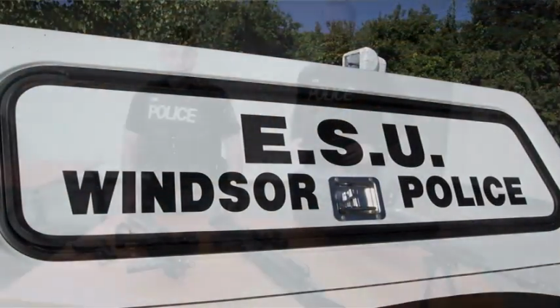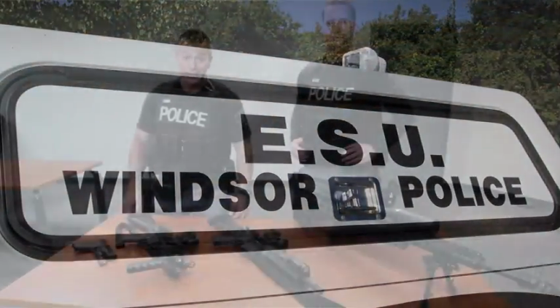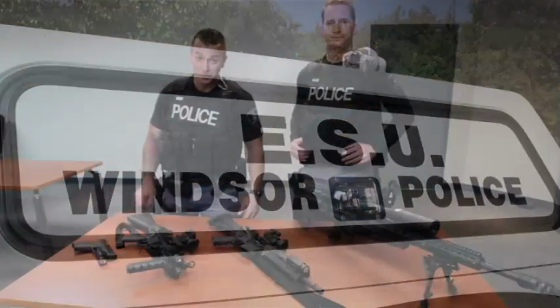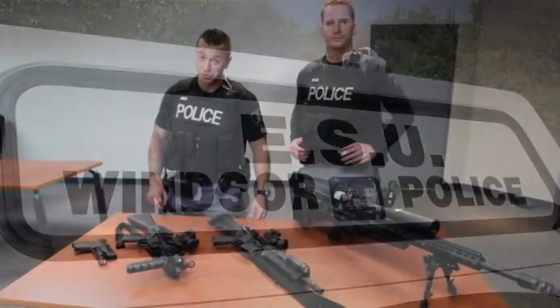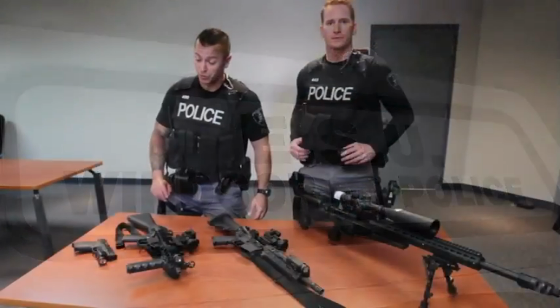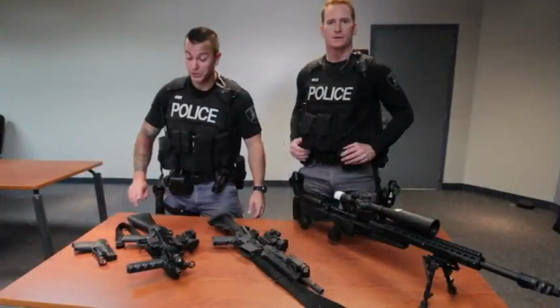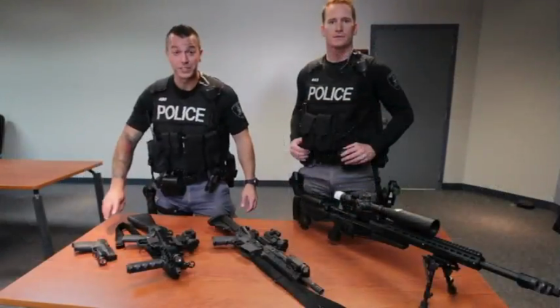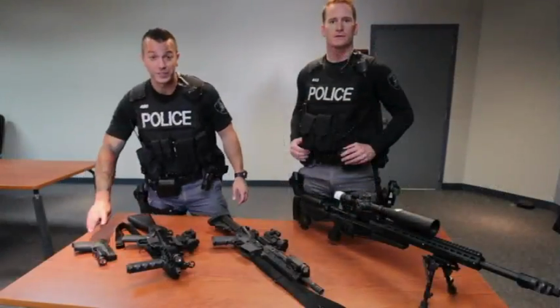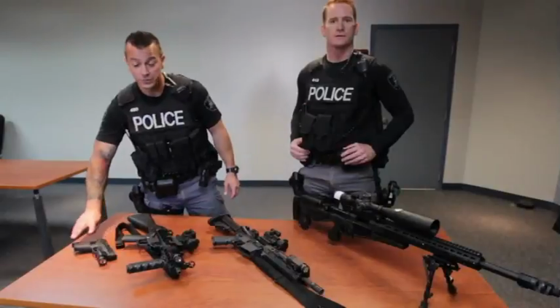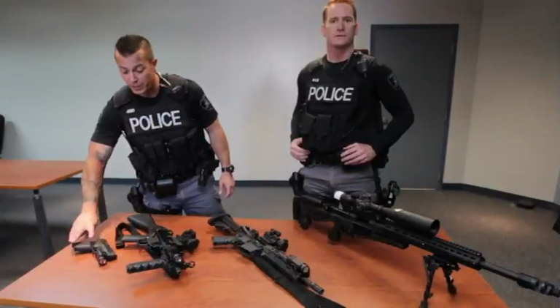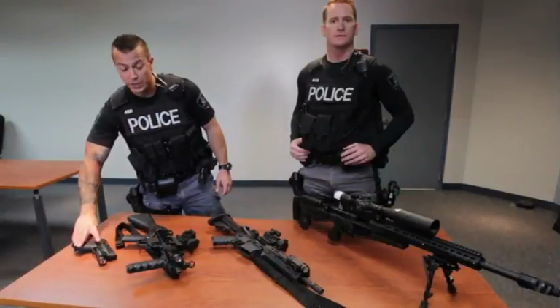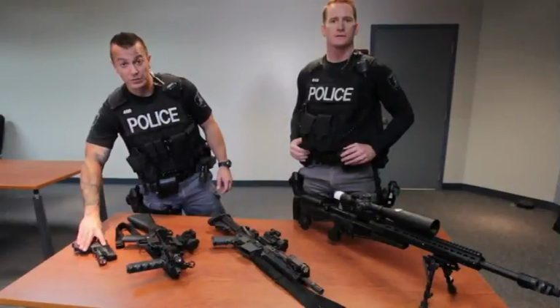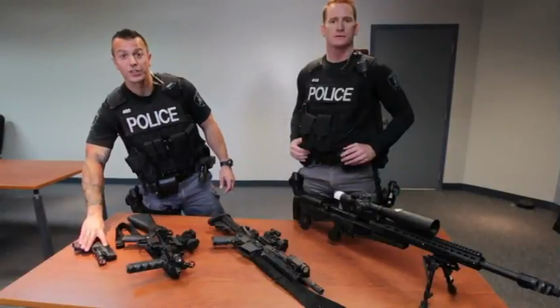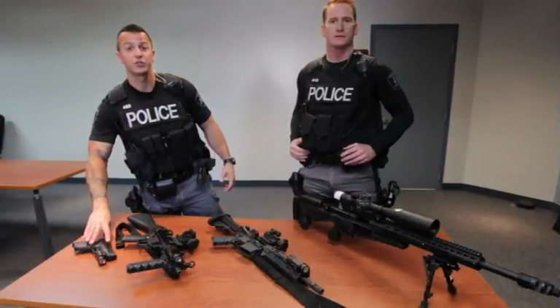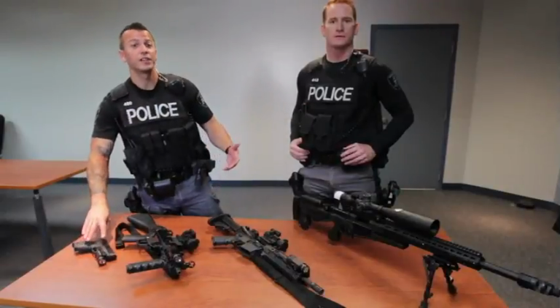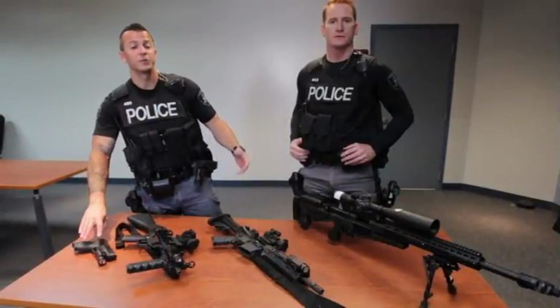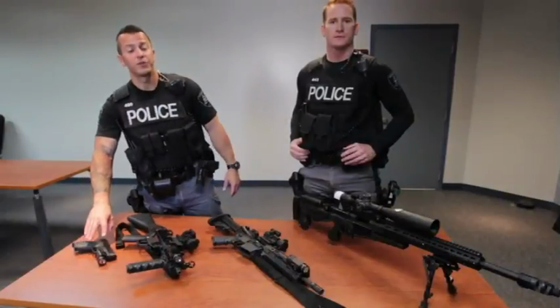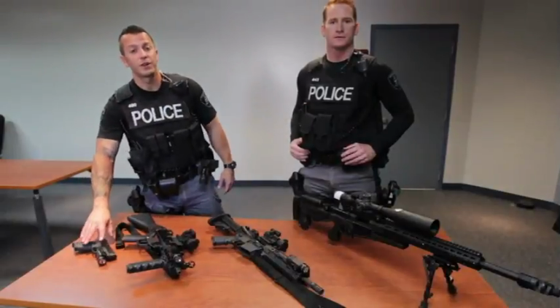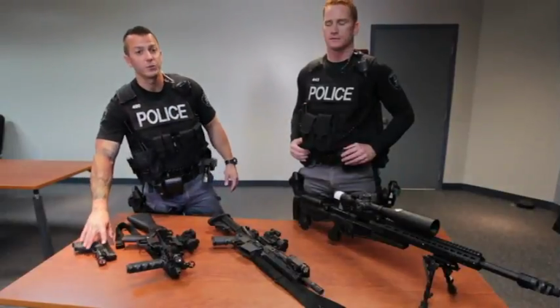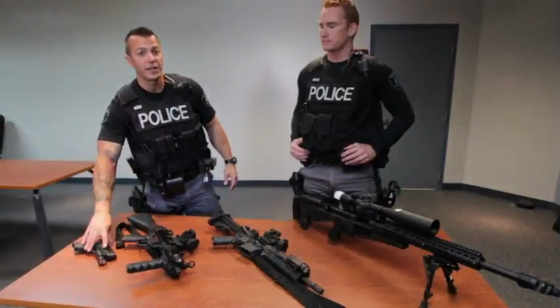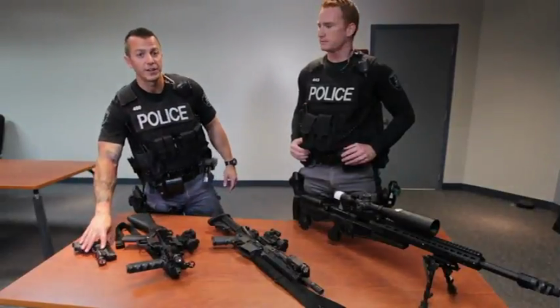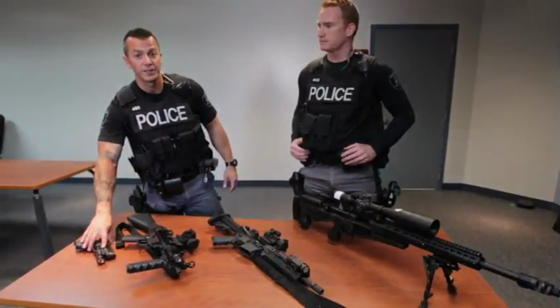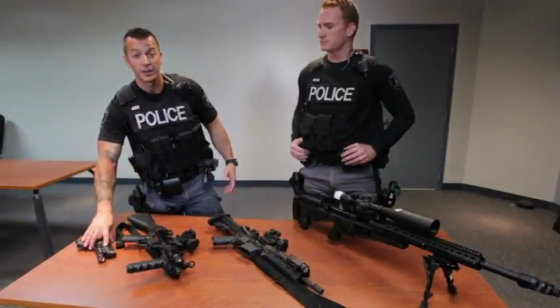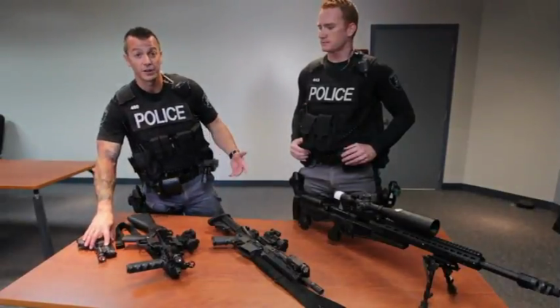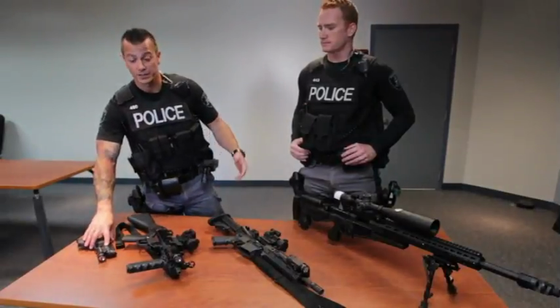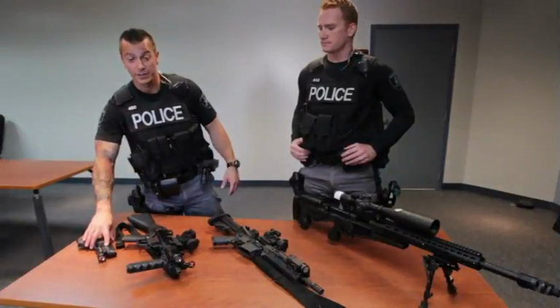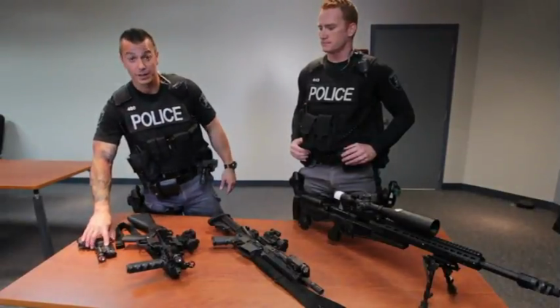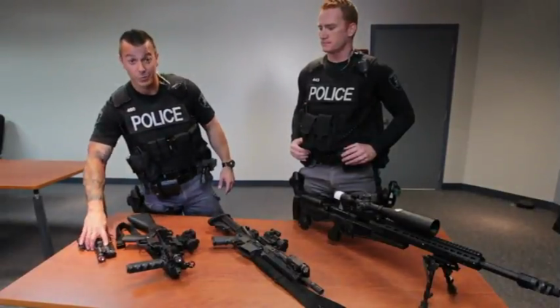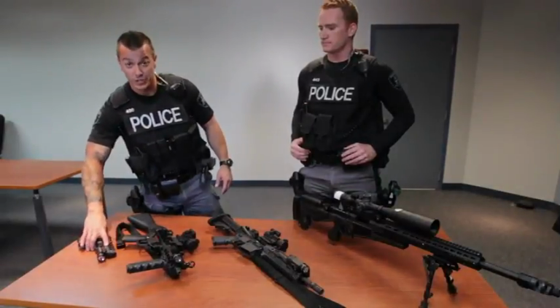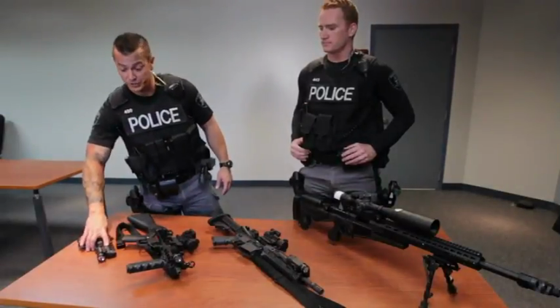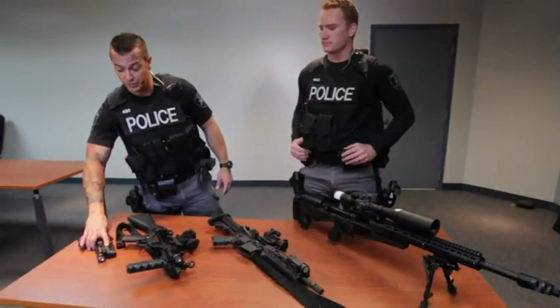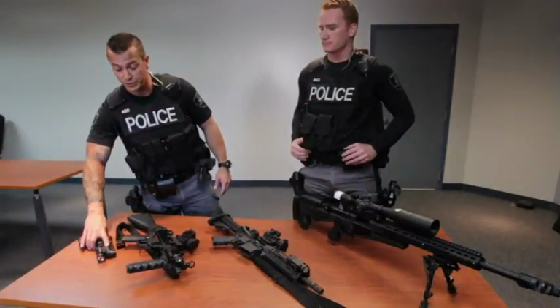Hi, Tony Smith, Windsor ESU. I'm just going to show you guys some of the firearms that we carry on our daily operations and our duties.